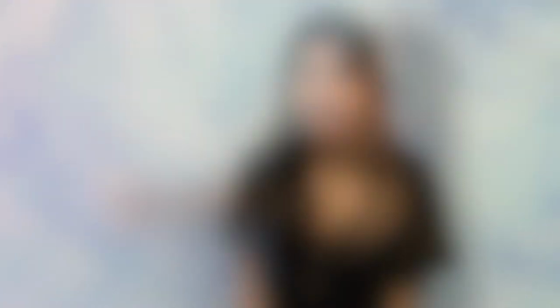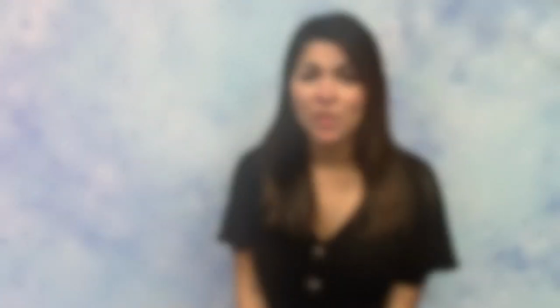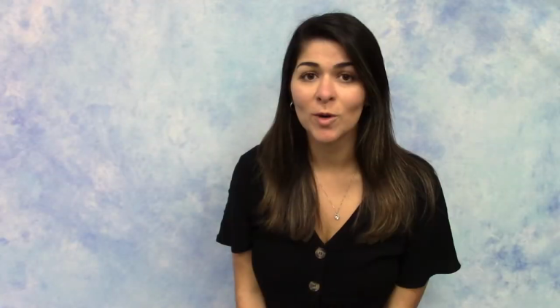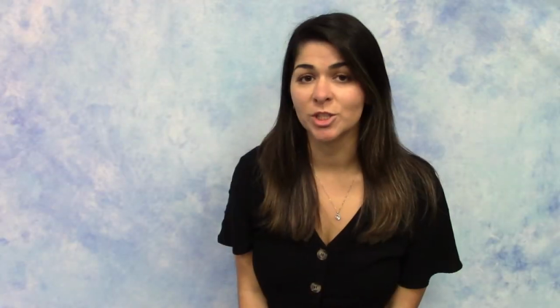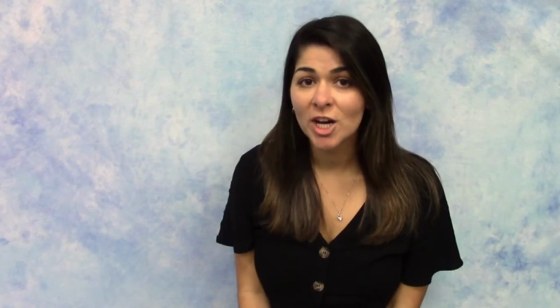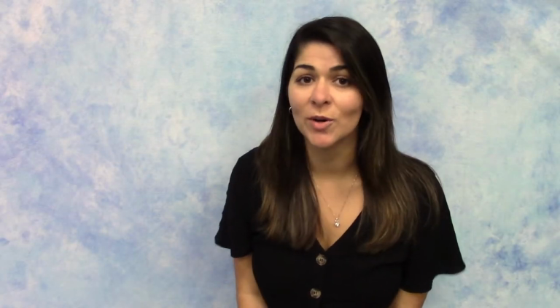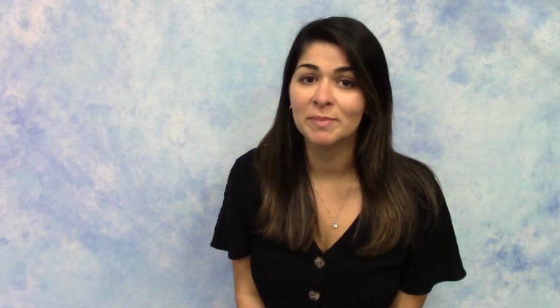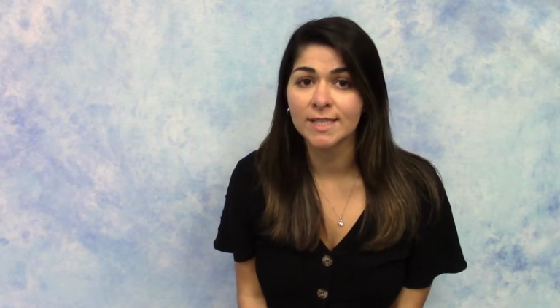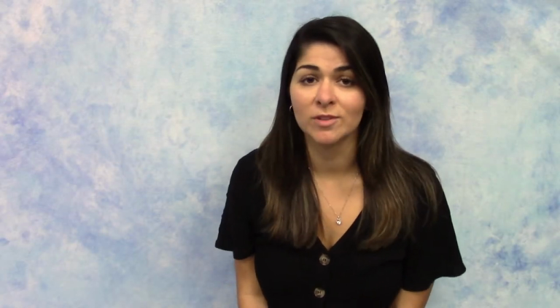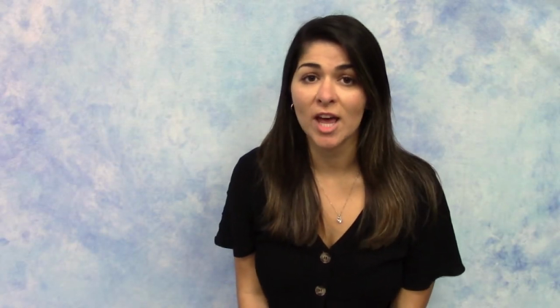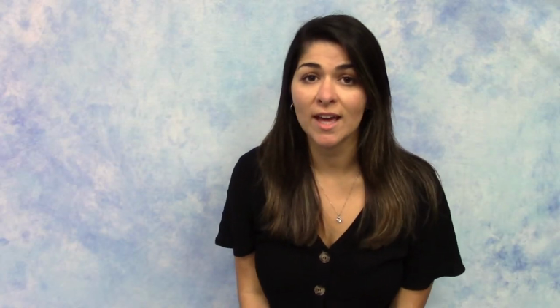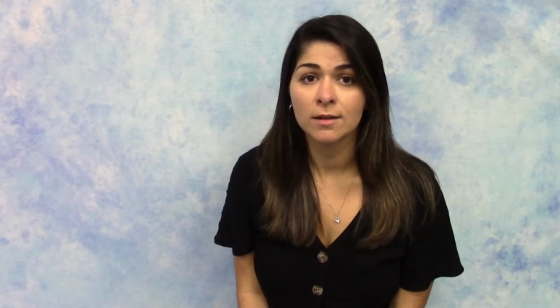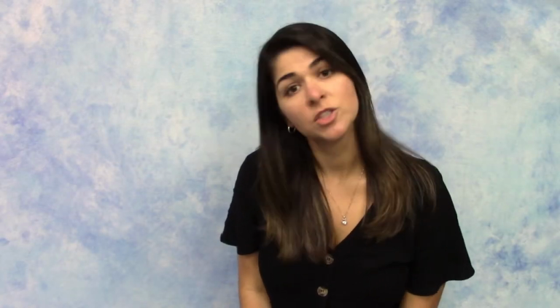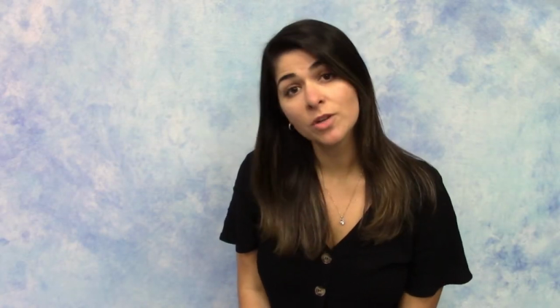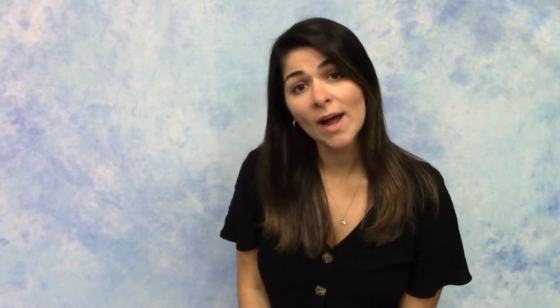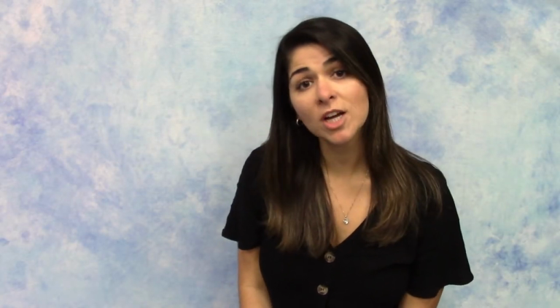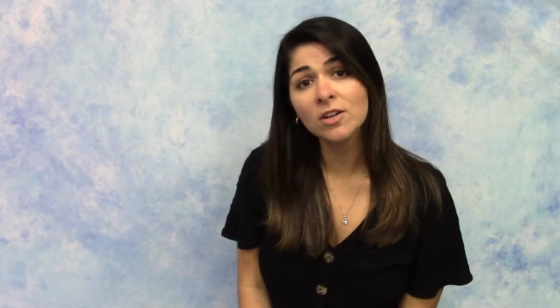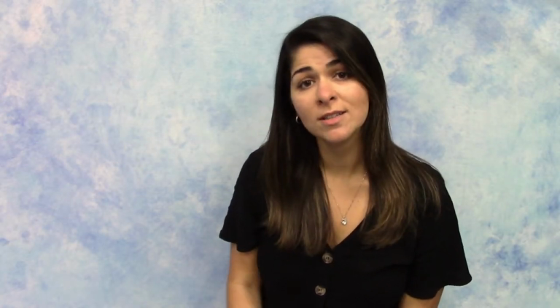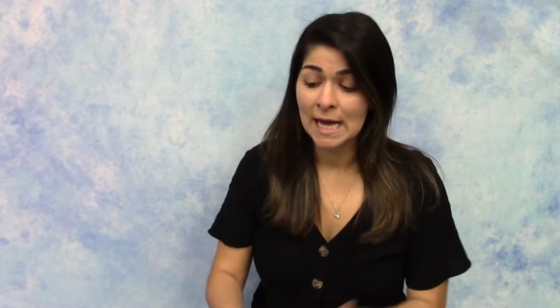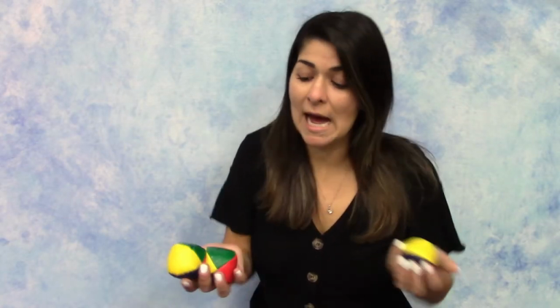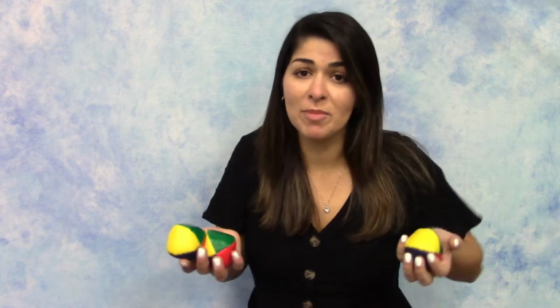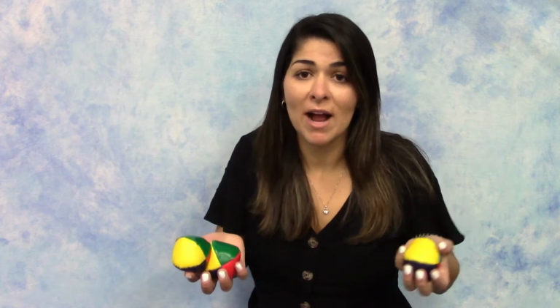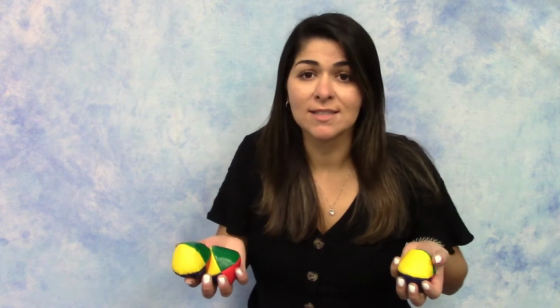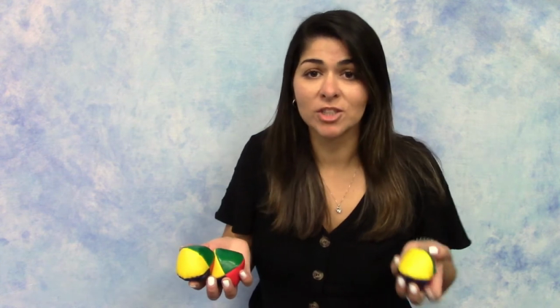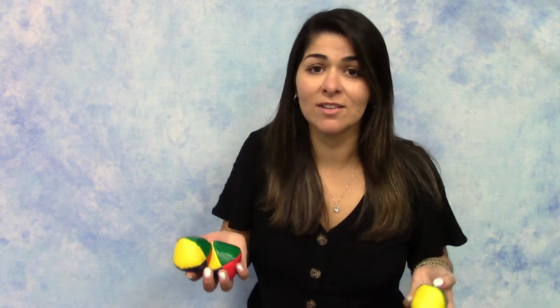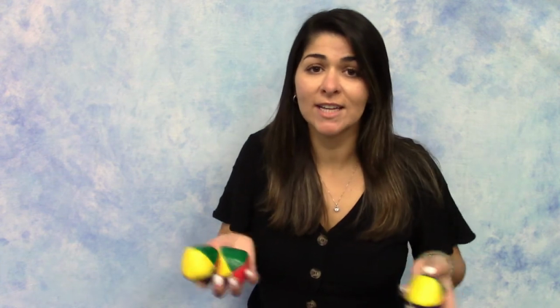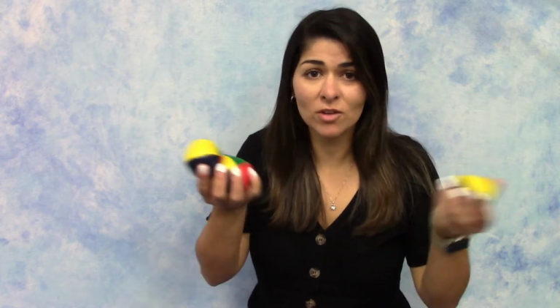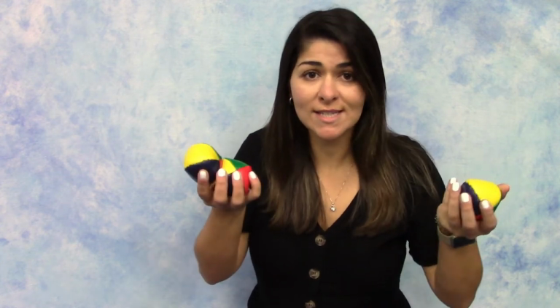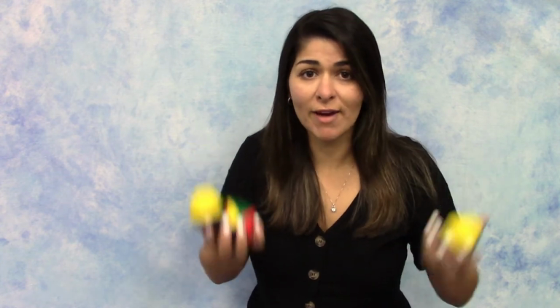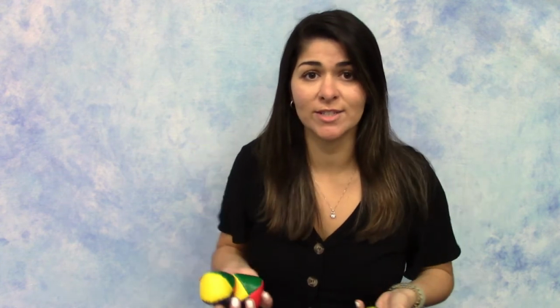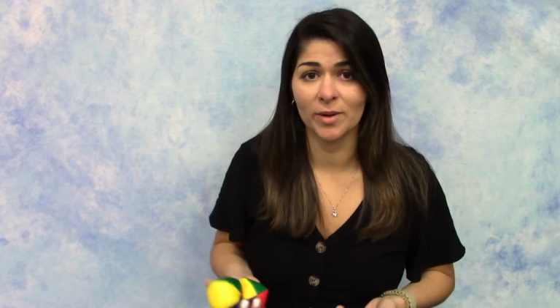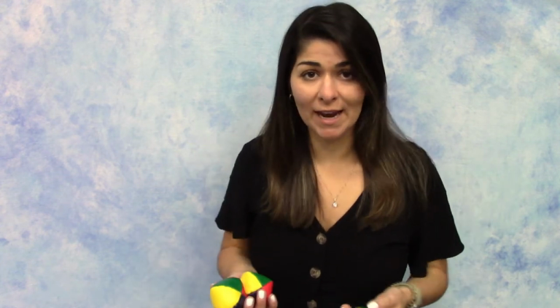The word juggle begins with J. Do you know how to juggle? I've been practicing juggling so let's see if I can do it. Ready?